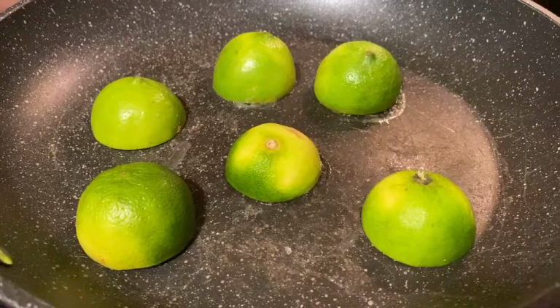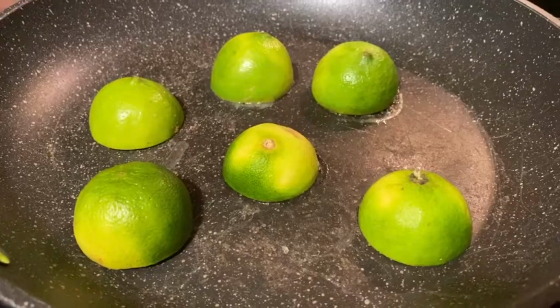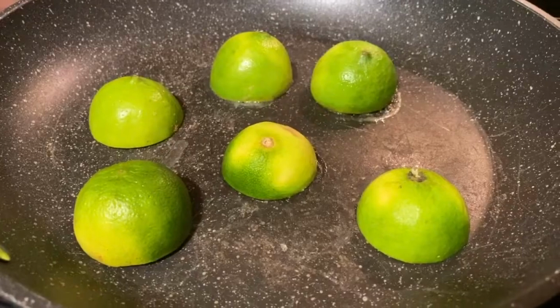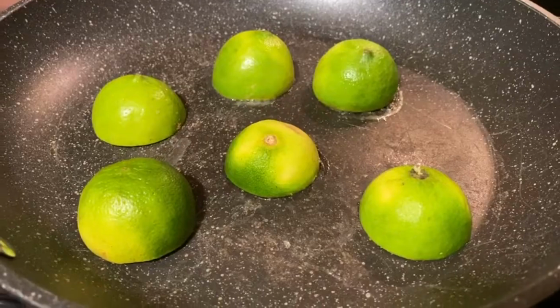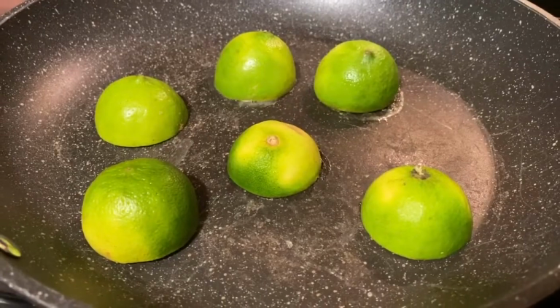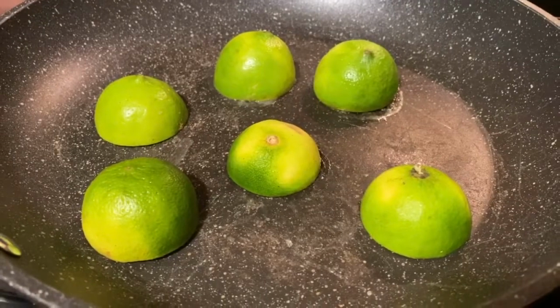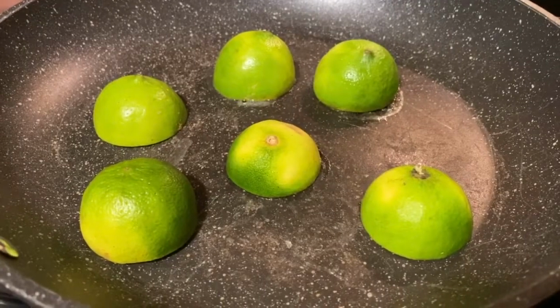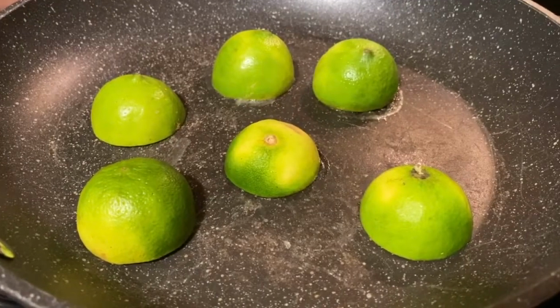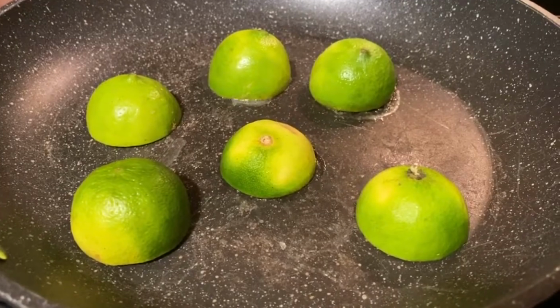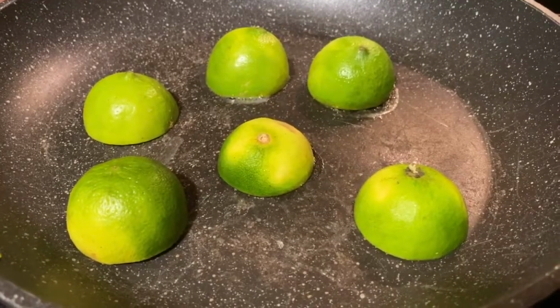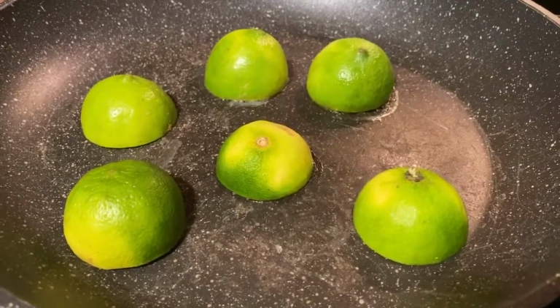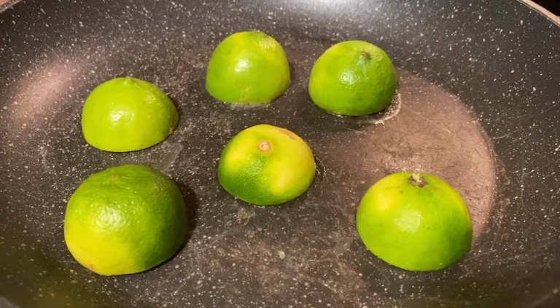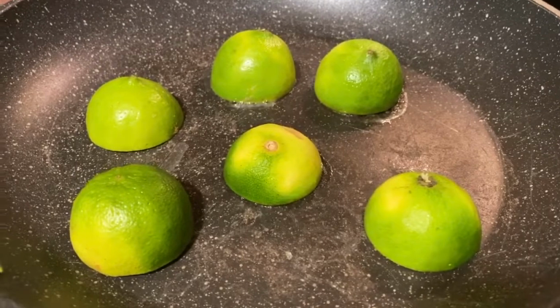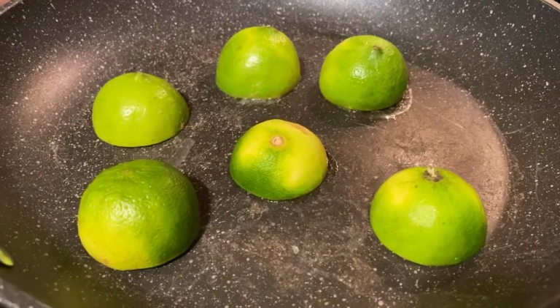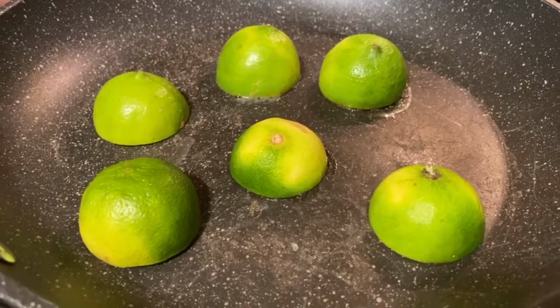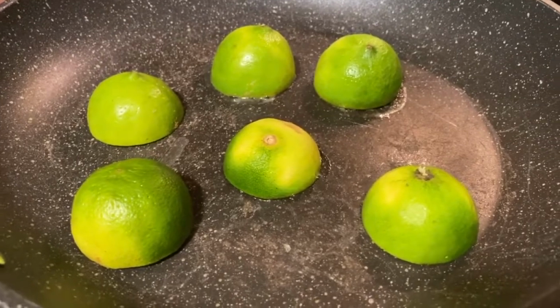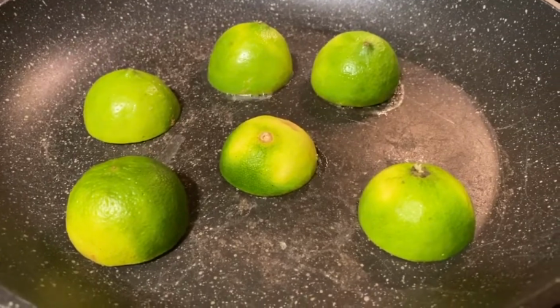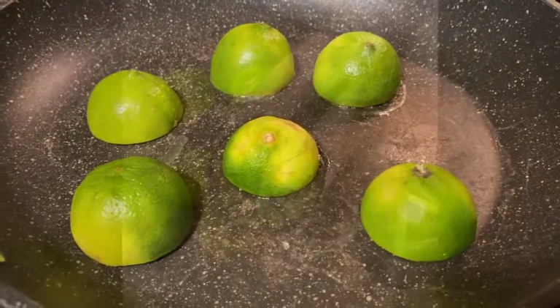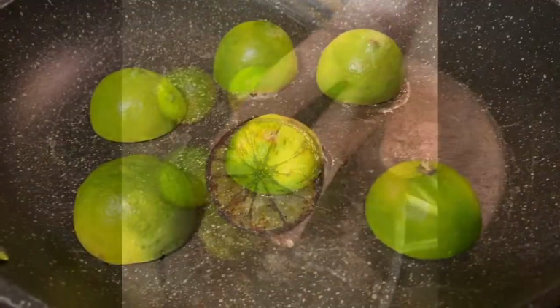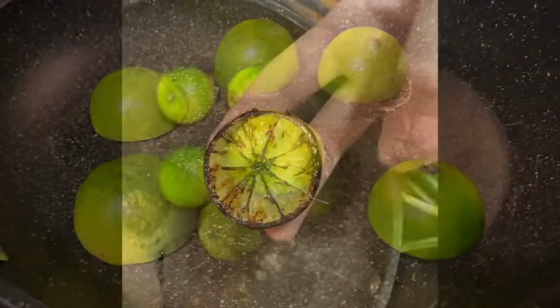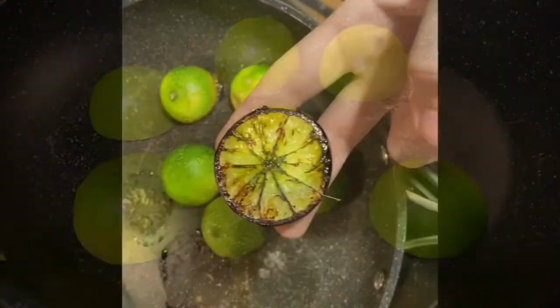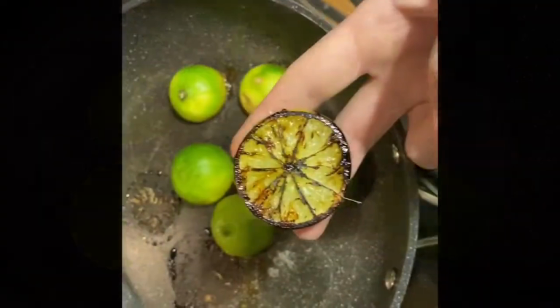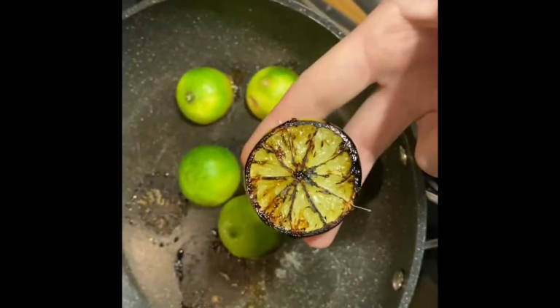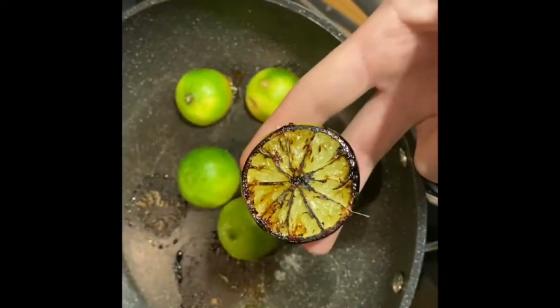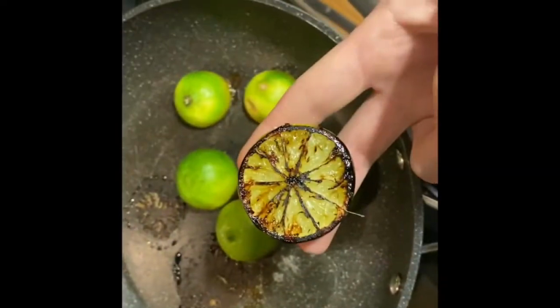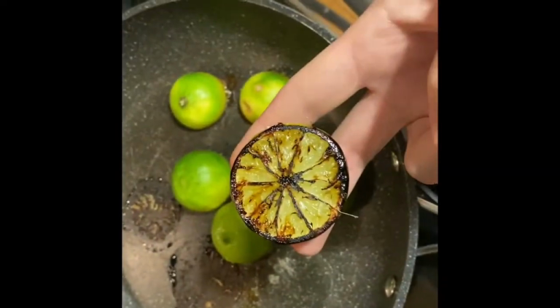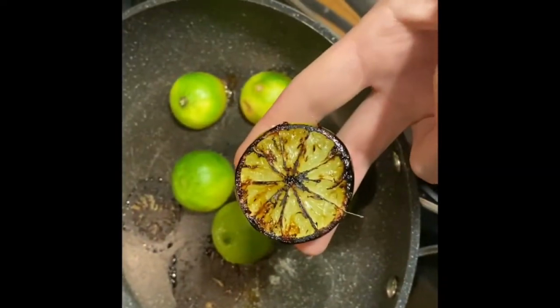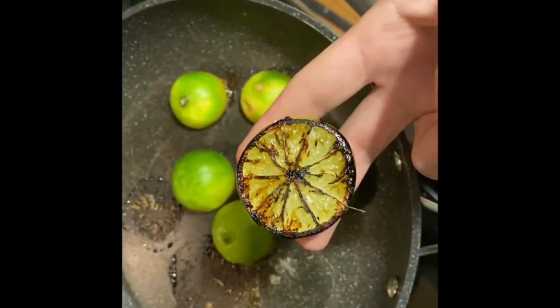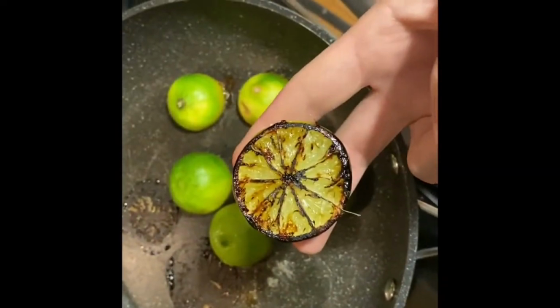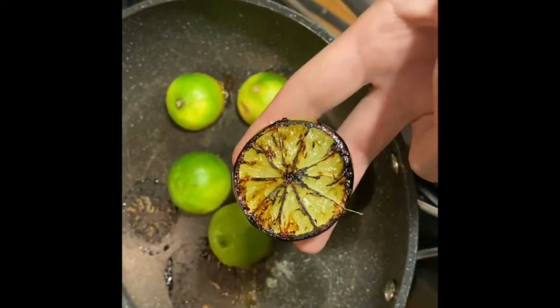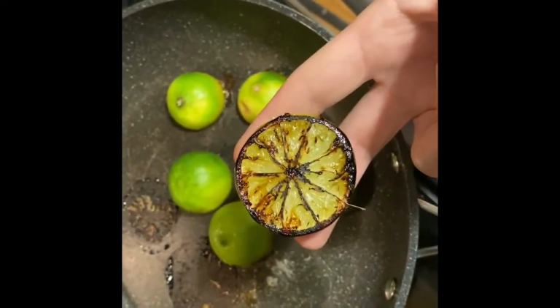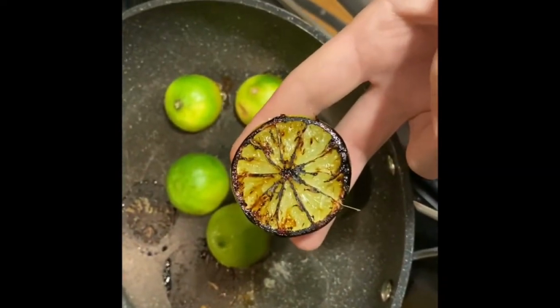Is that real lime action? You know the lime vibes. Yeah, that's what we're going for, right there.